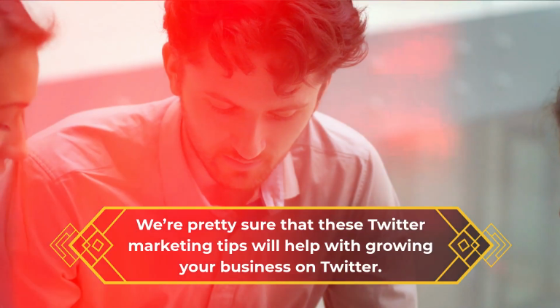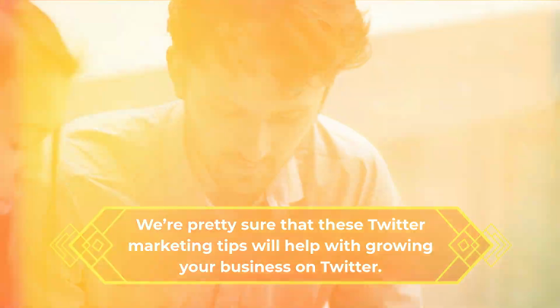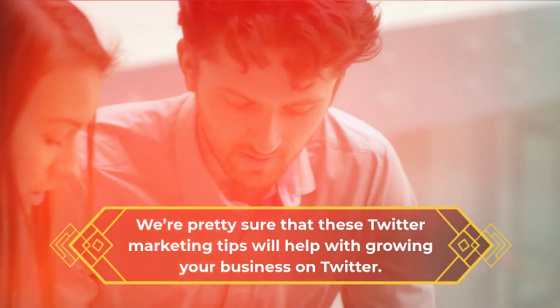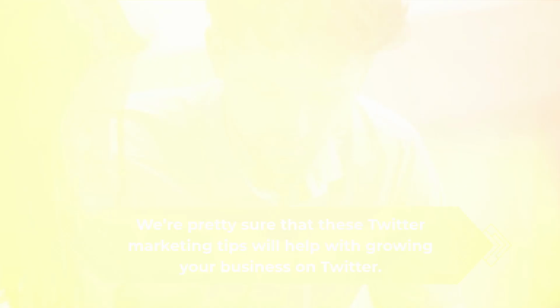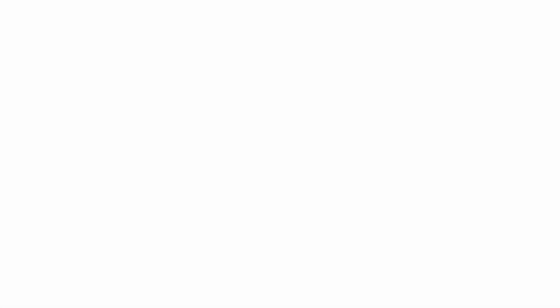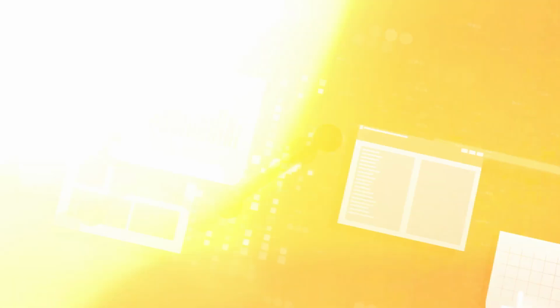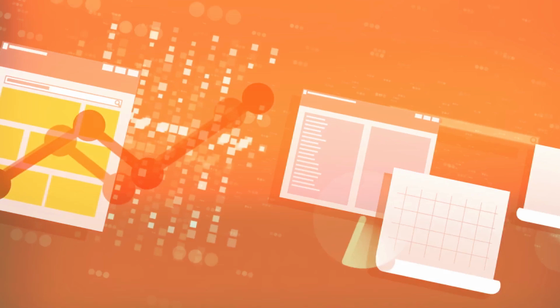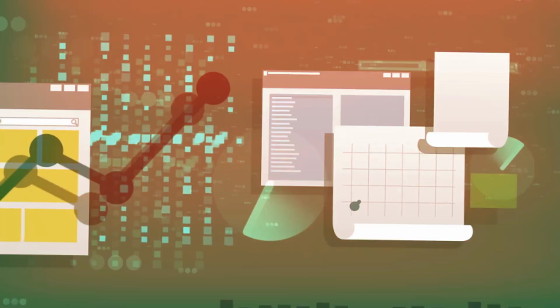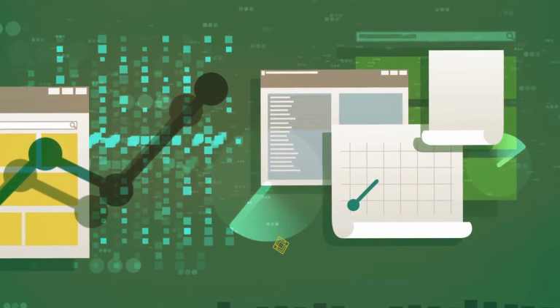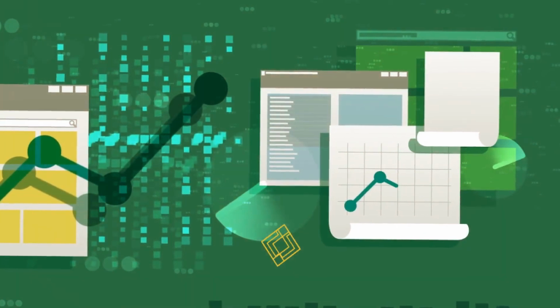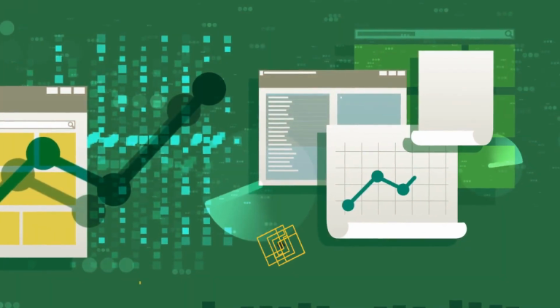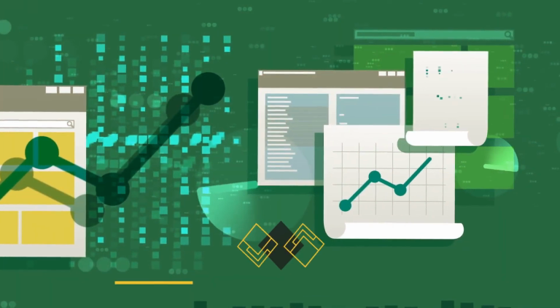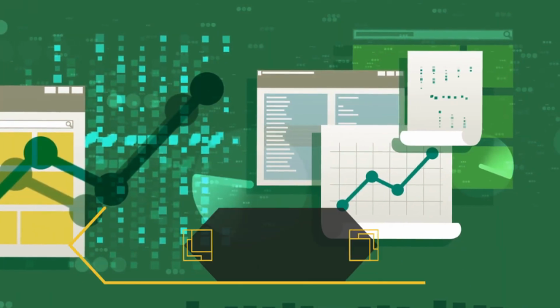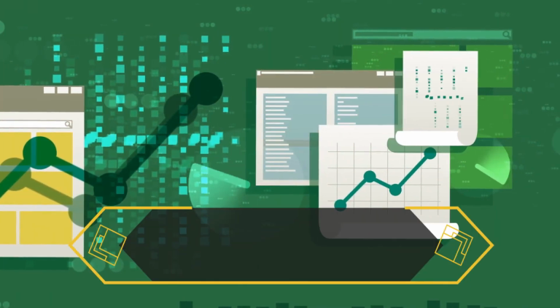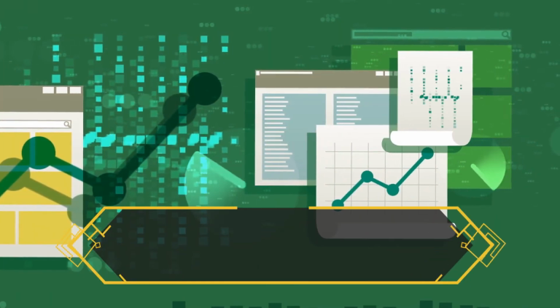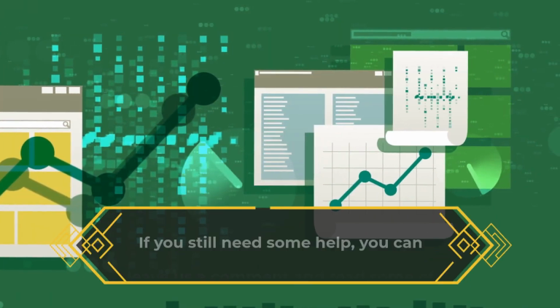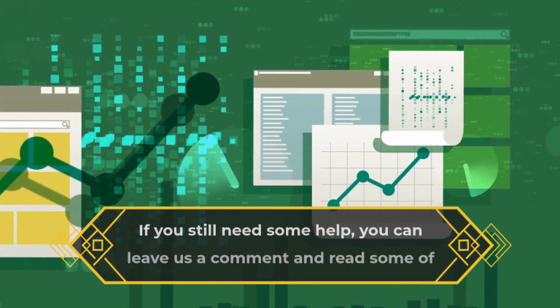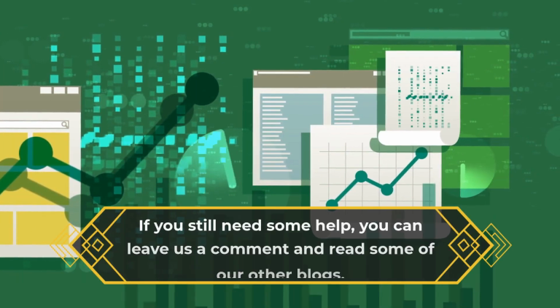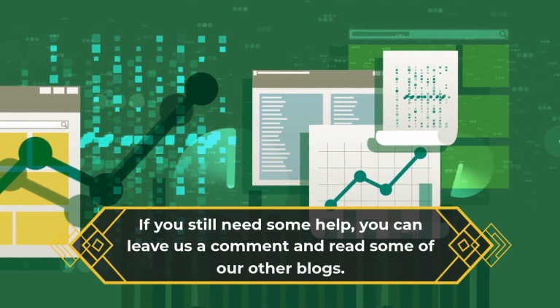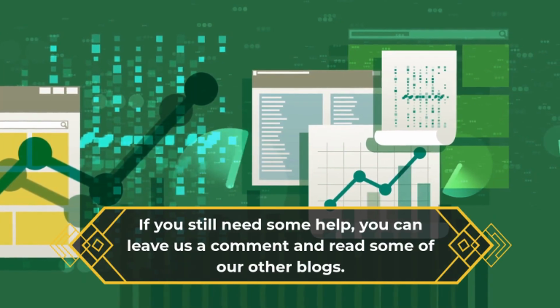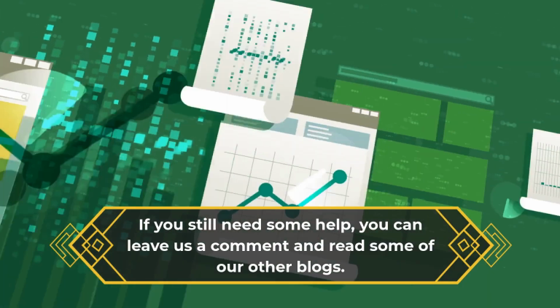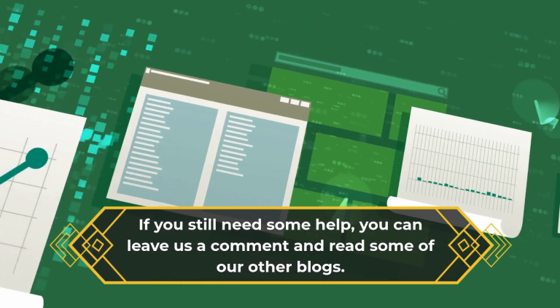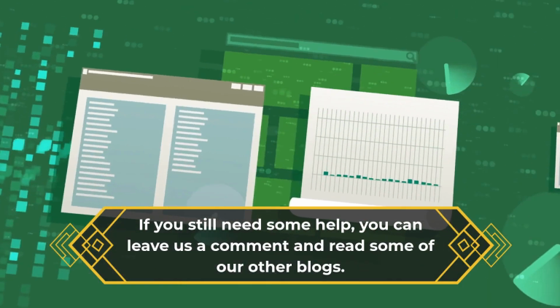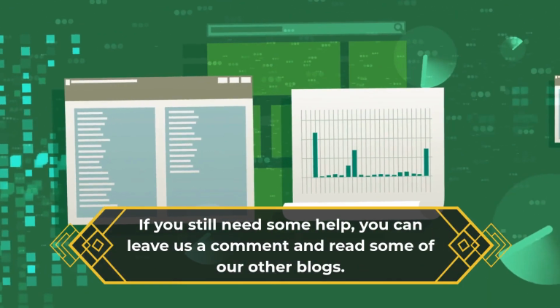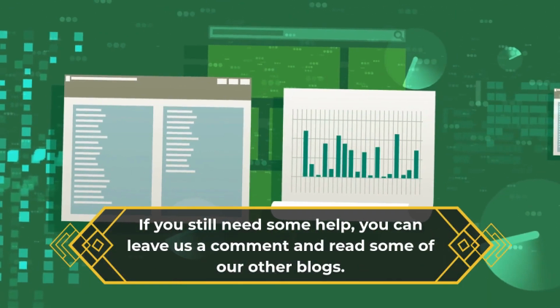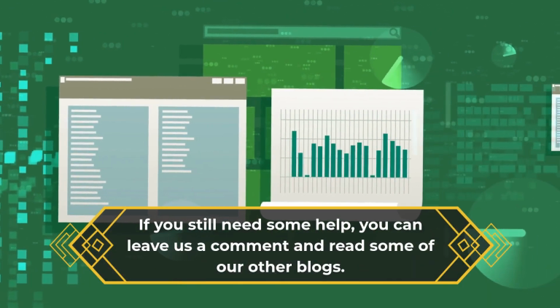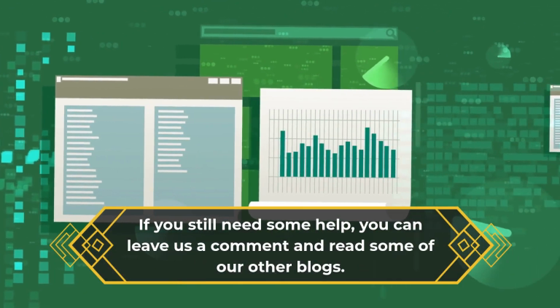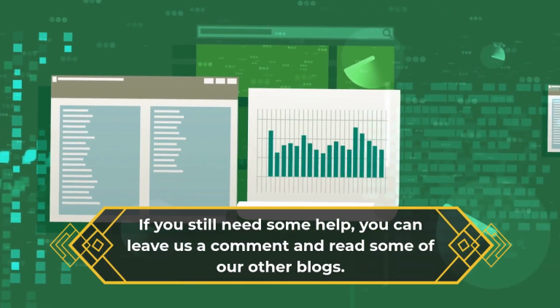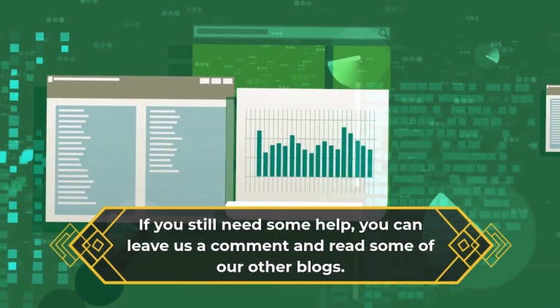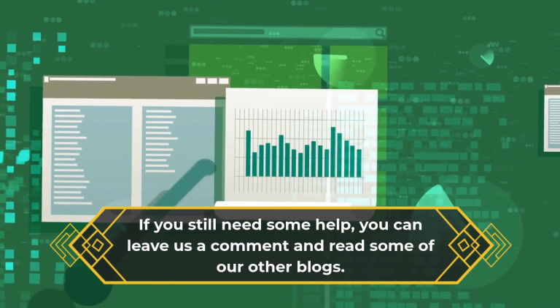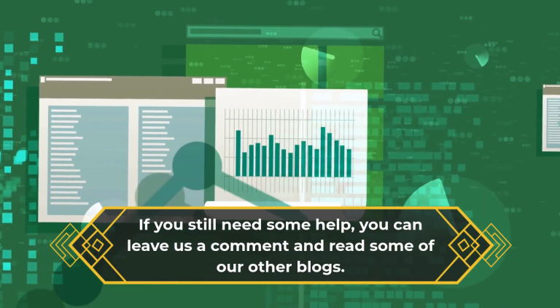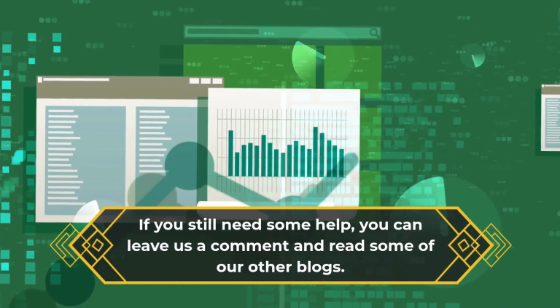We're pretty sure that these Twitter marketing tips will help with growing your business on Twitter. If you still need some help, you can leave us a comment and read some of our other blogs.